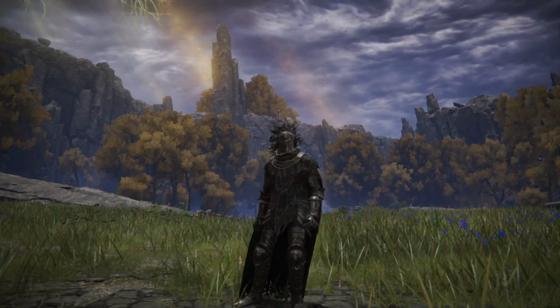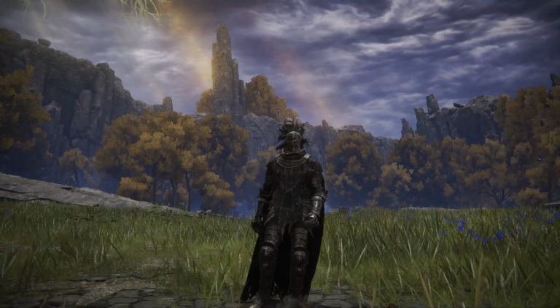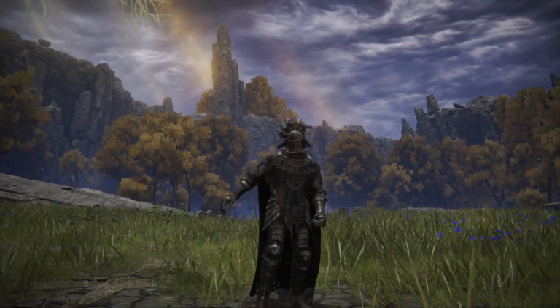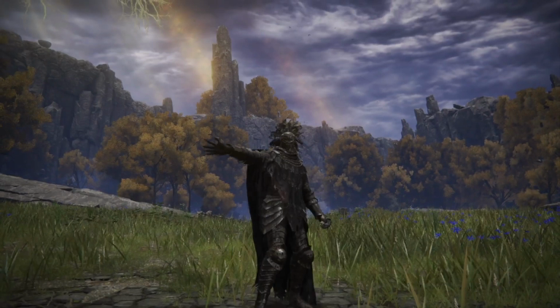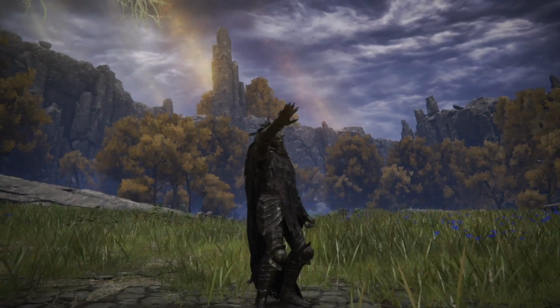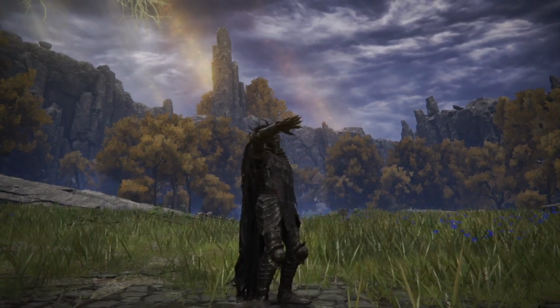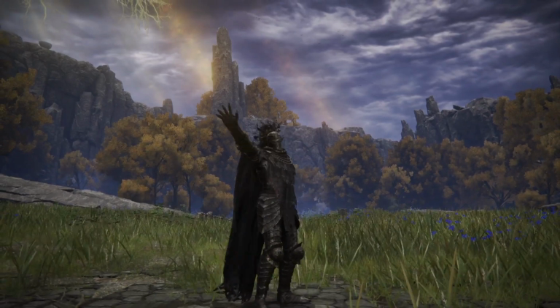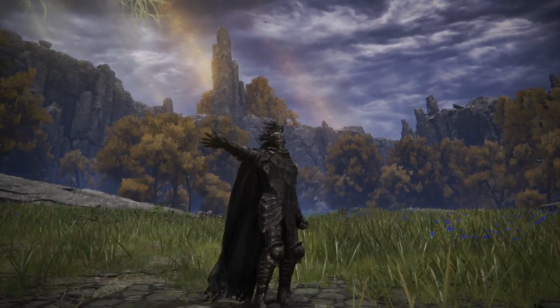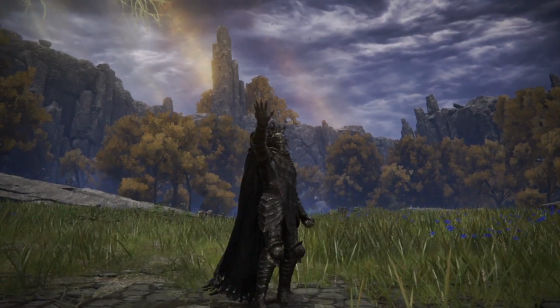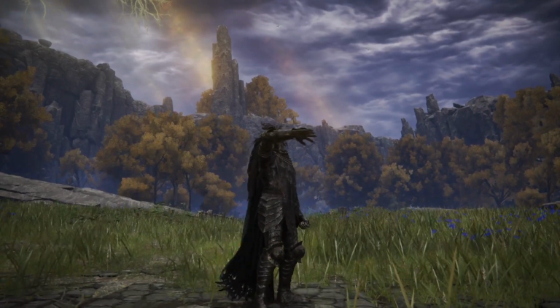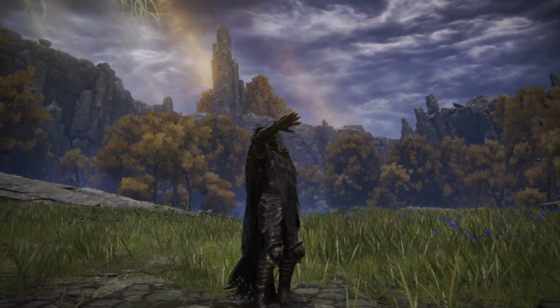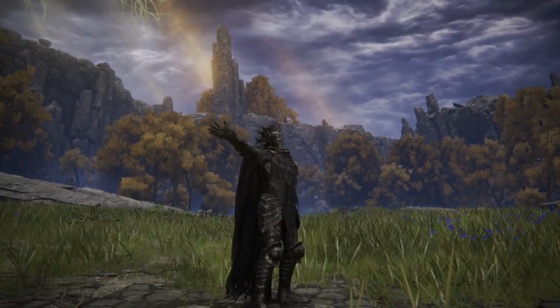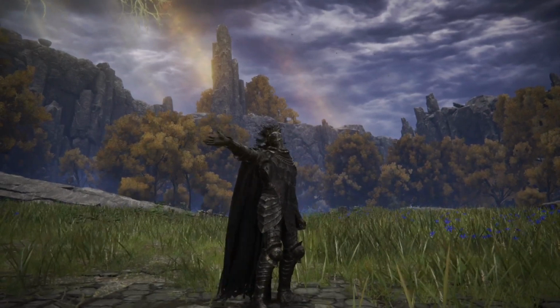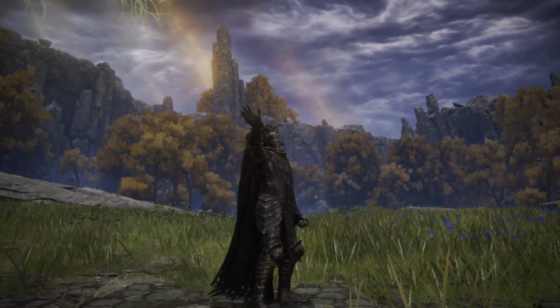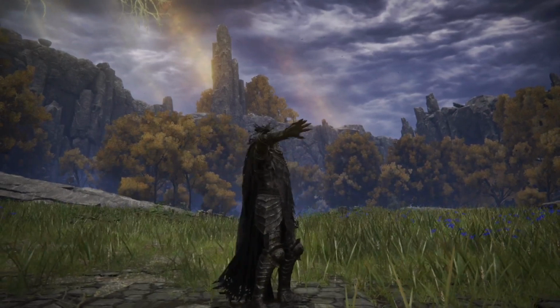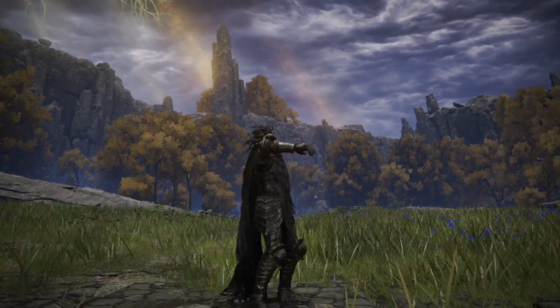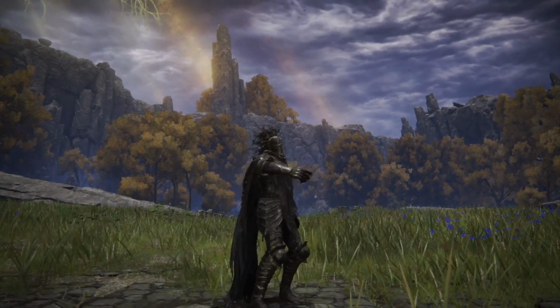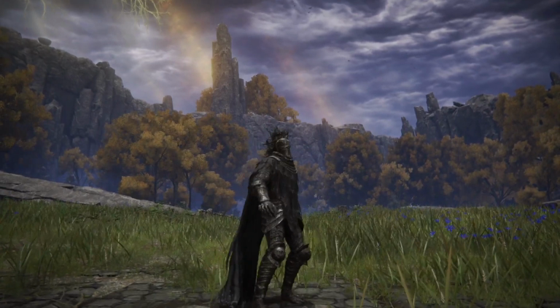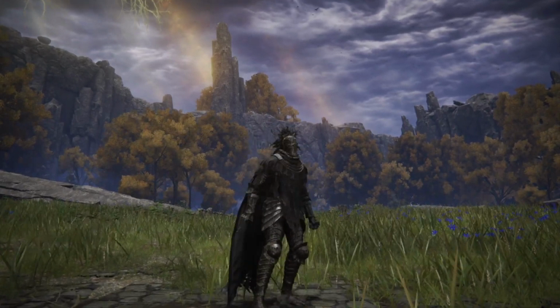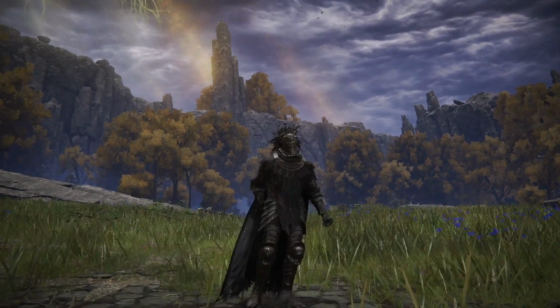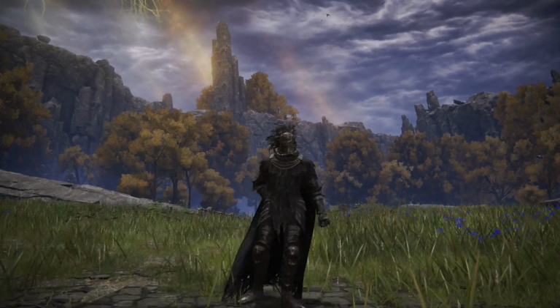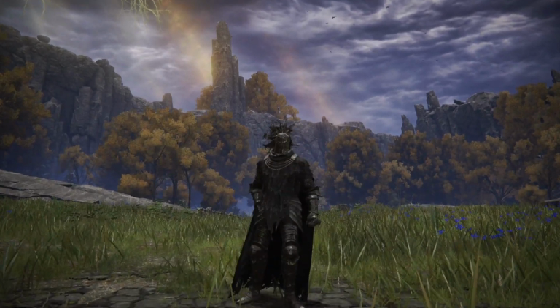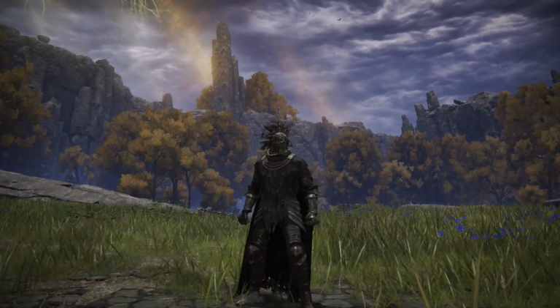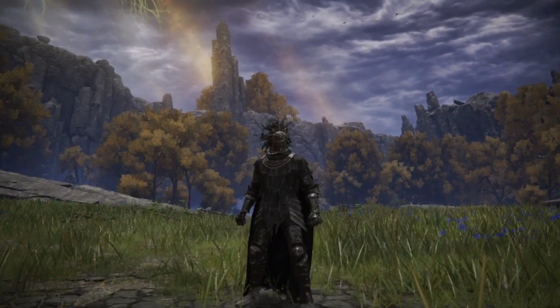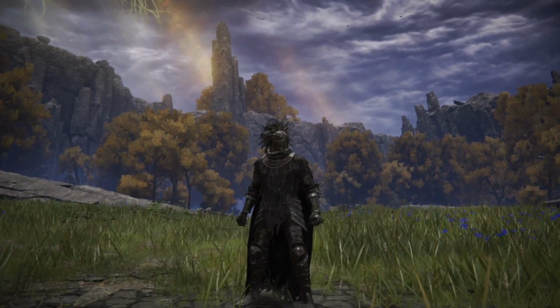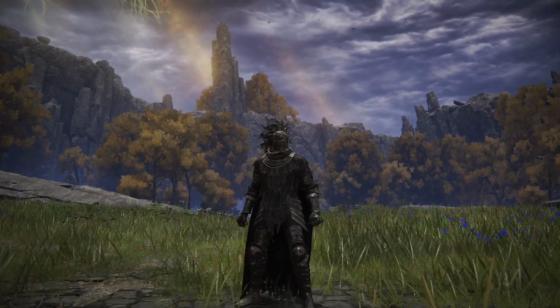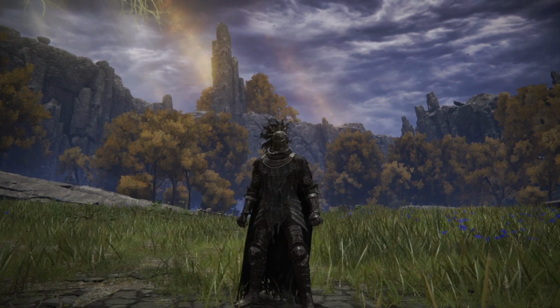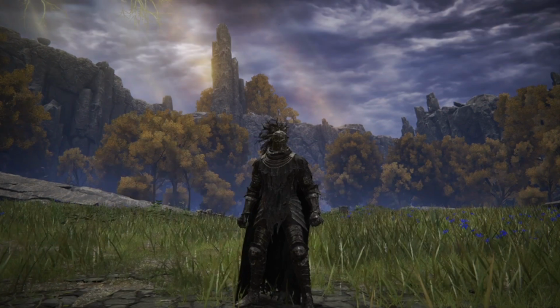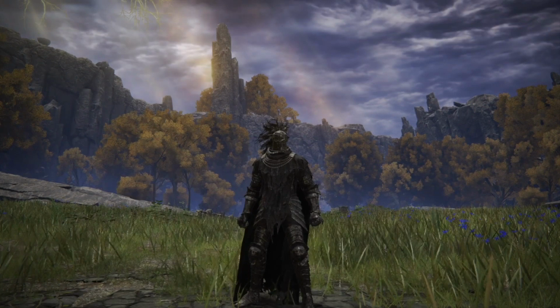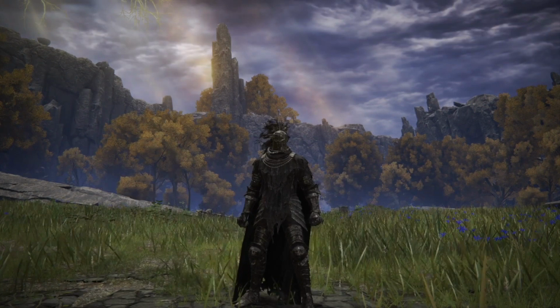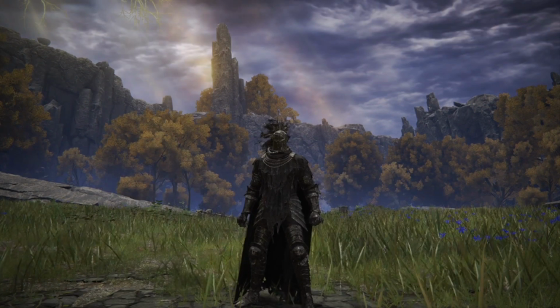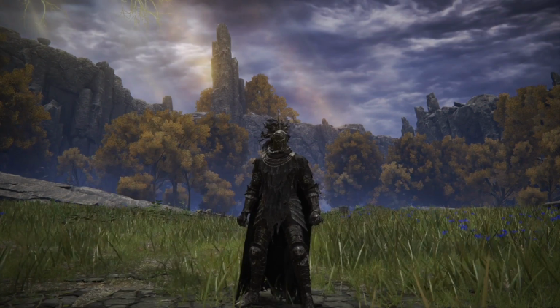Hey guys, how's it going? Damien here, and today I'm going to be showing you all how to get your hands on the Dragon Cult prayer book.